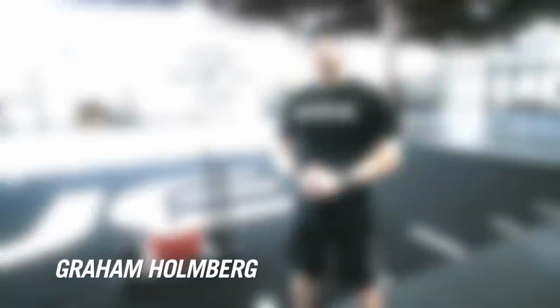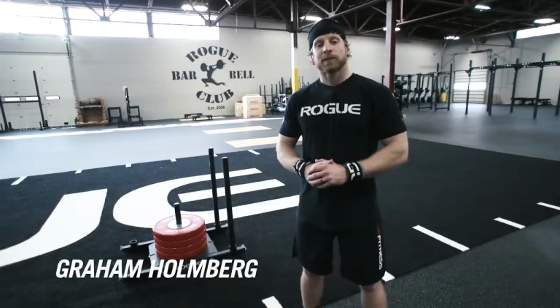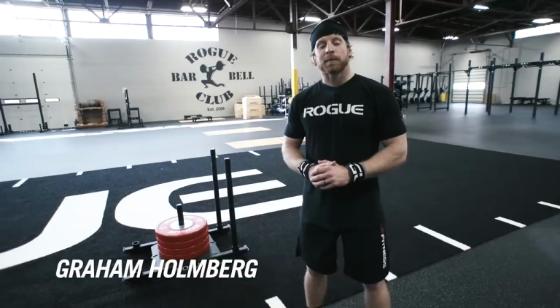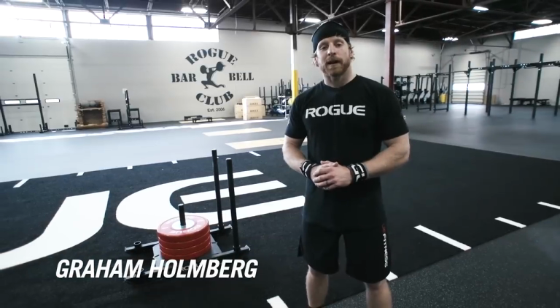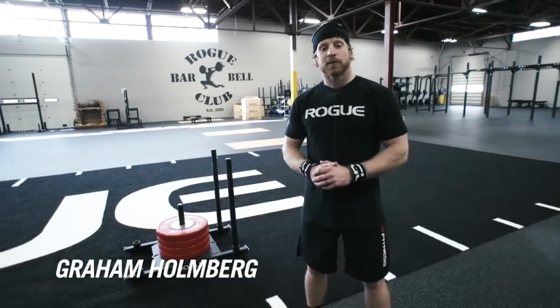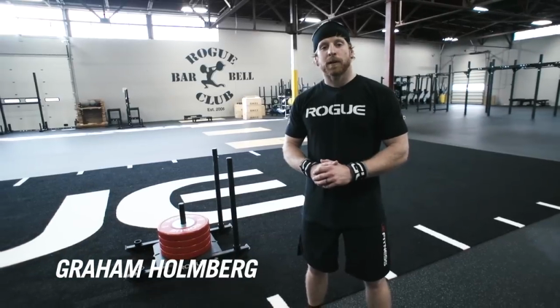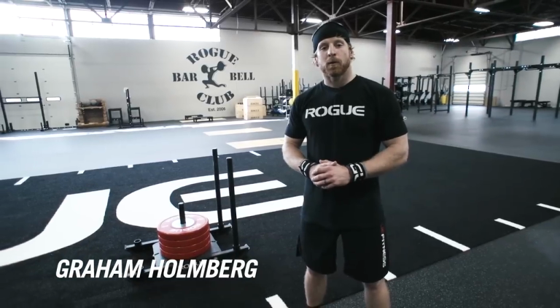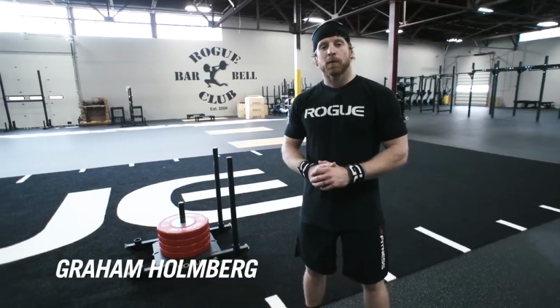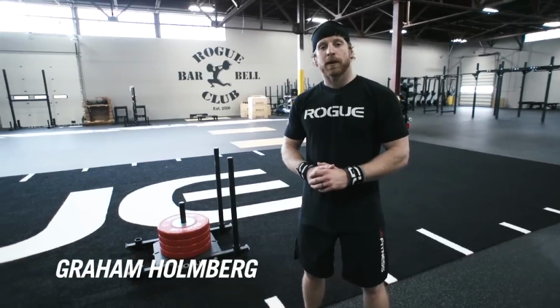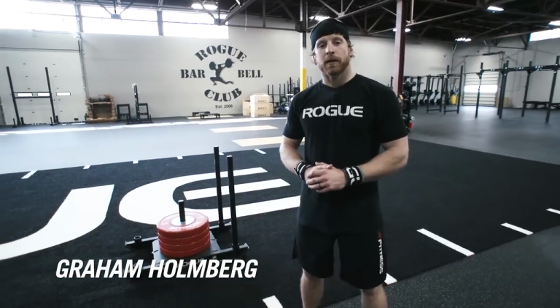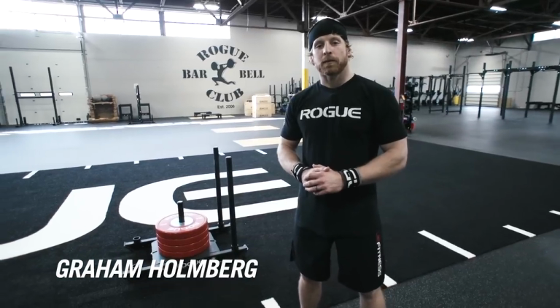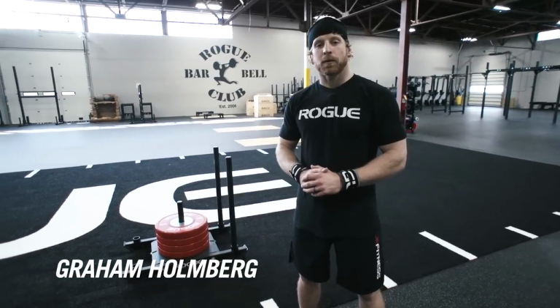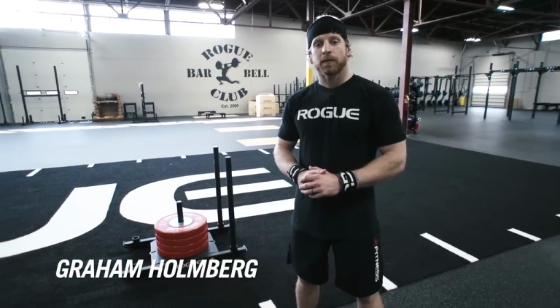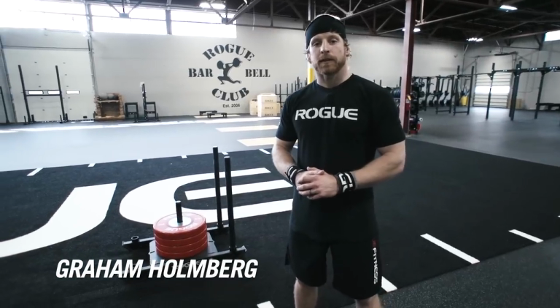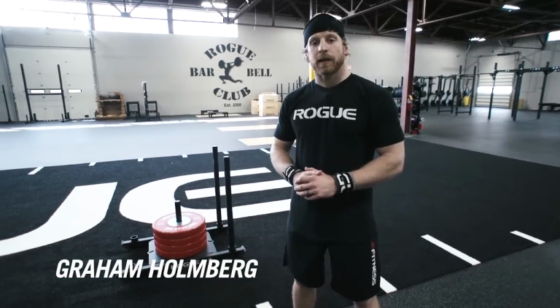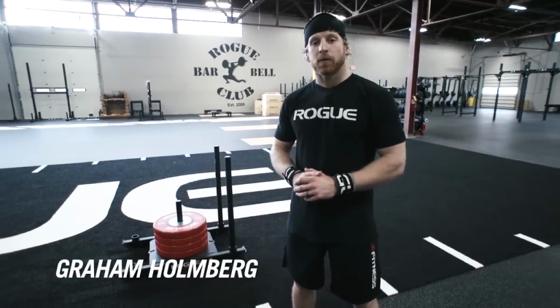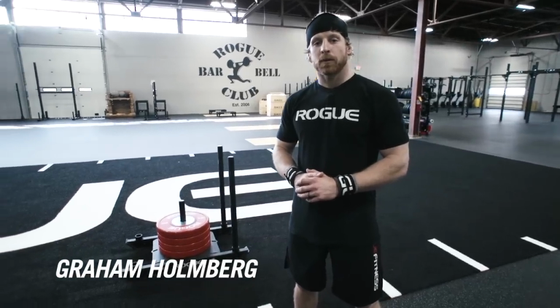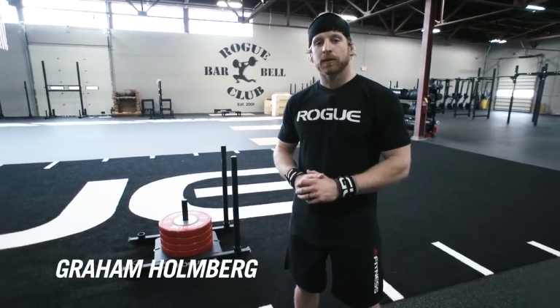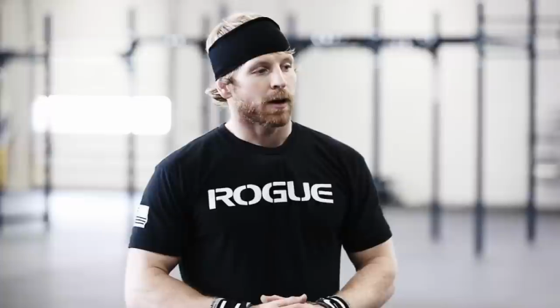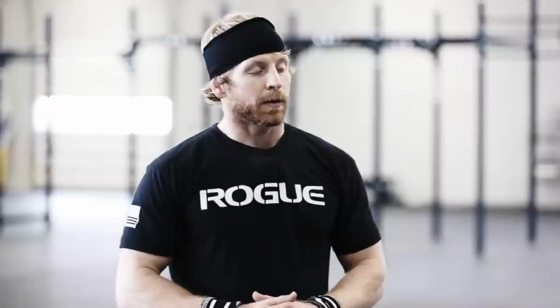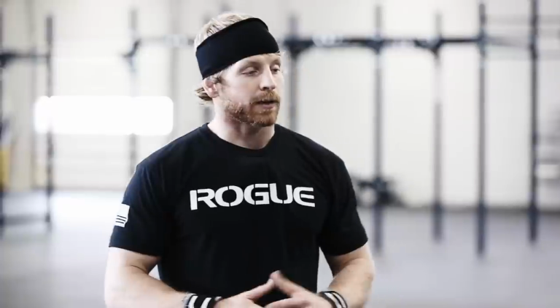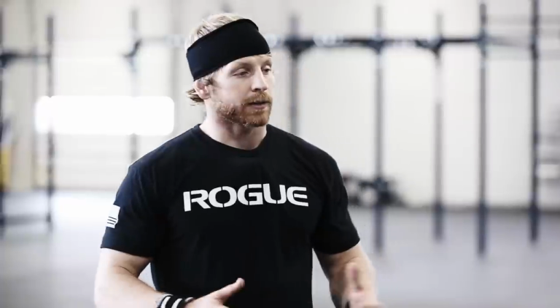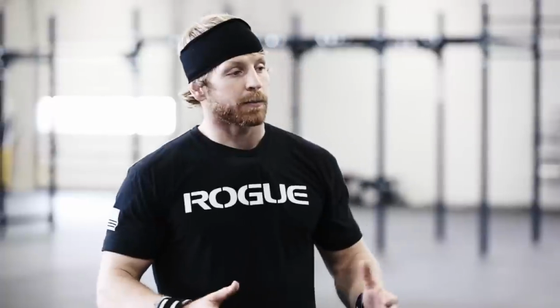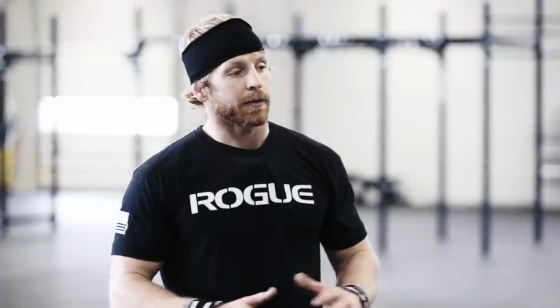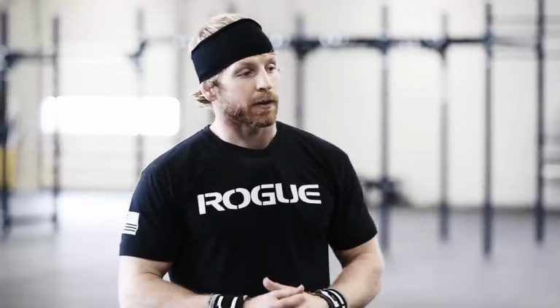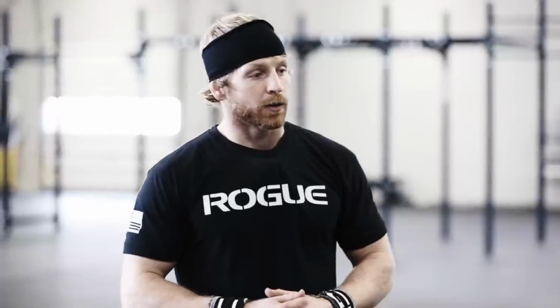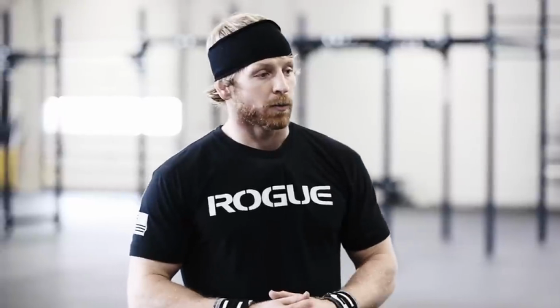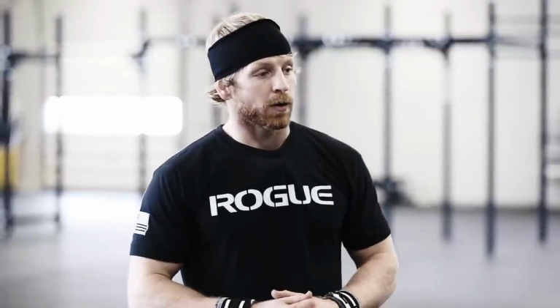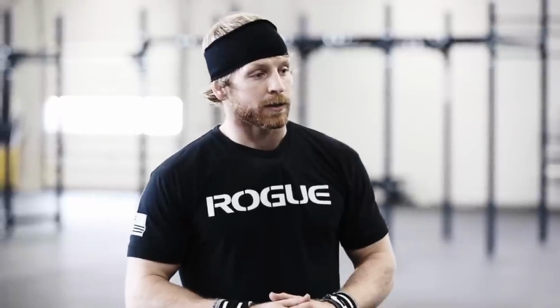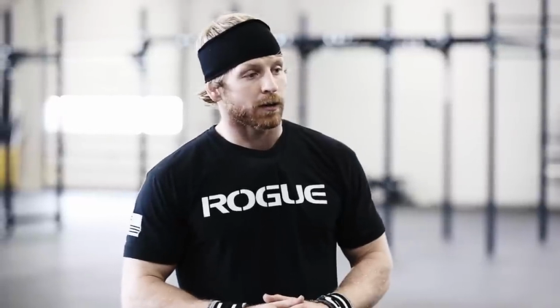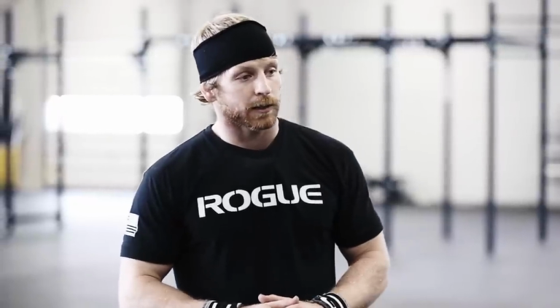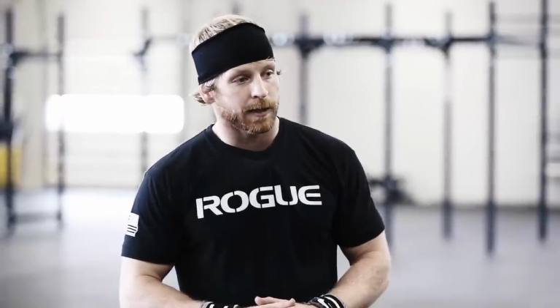What's up guys? Graham Holmberg here at Rogue Fitness Headquarters. Wanted to talk to you about the new Rogue dog sled.